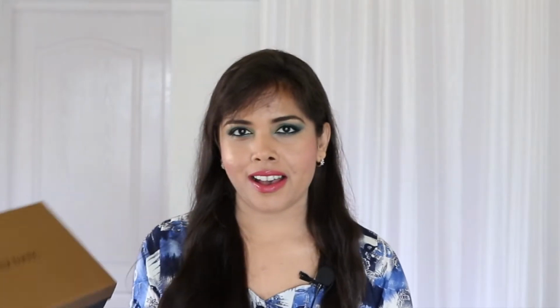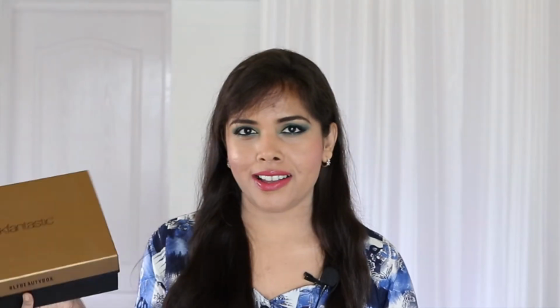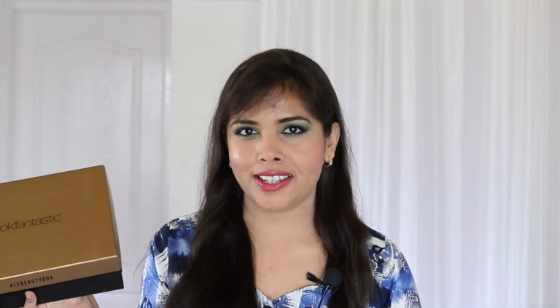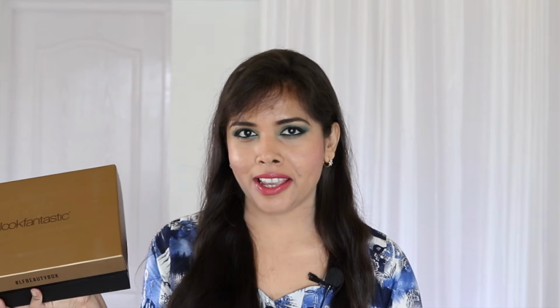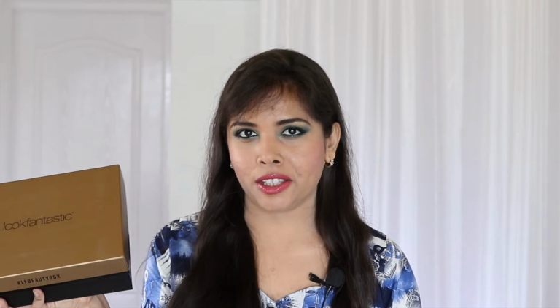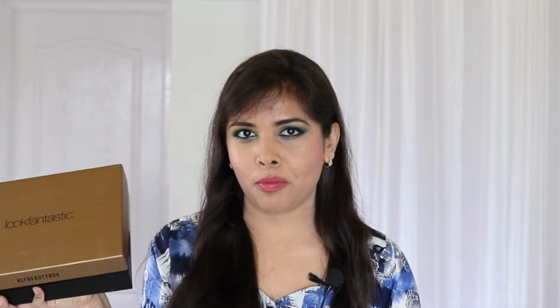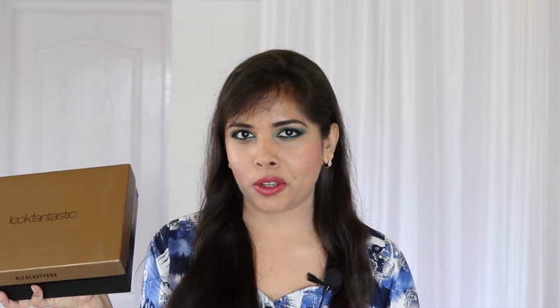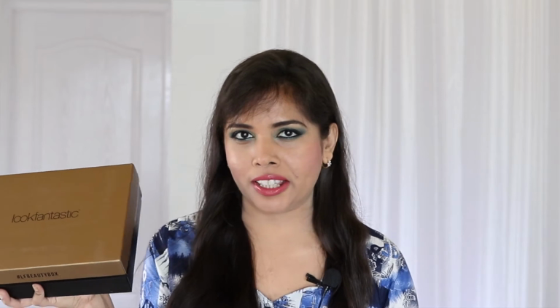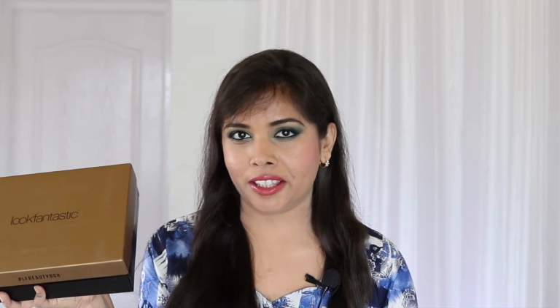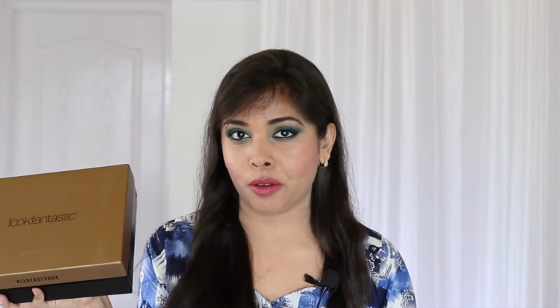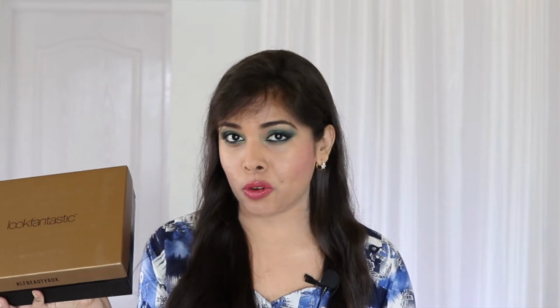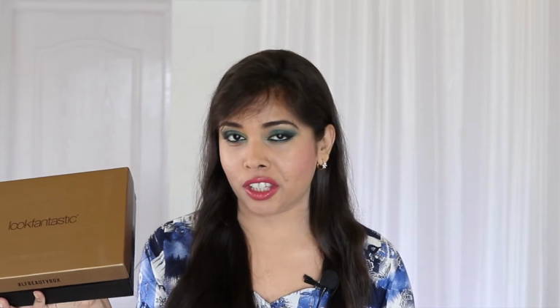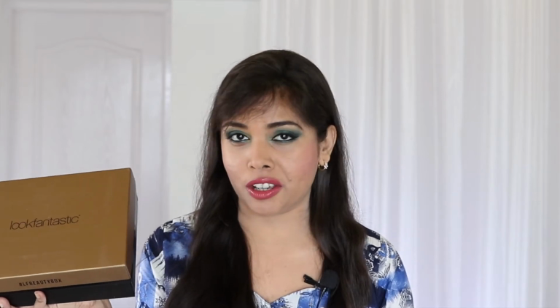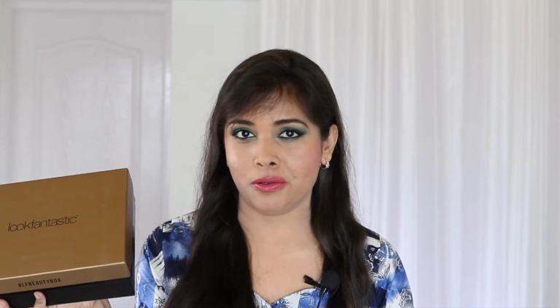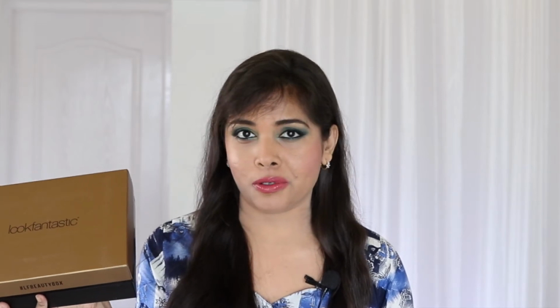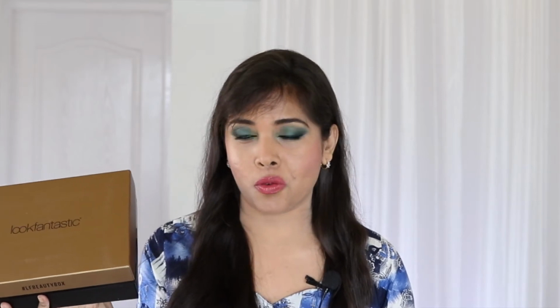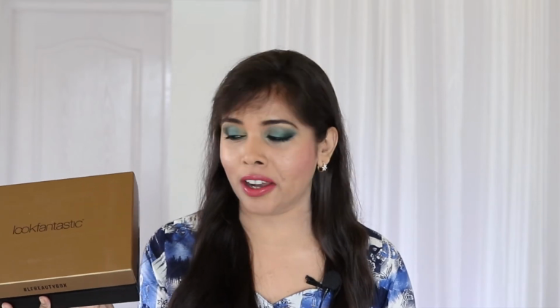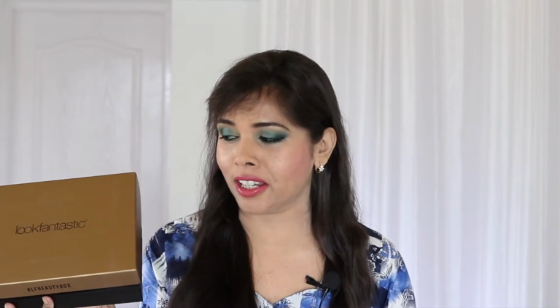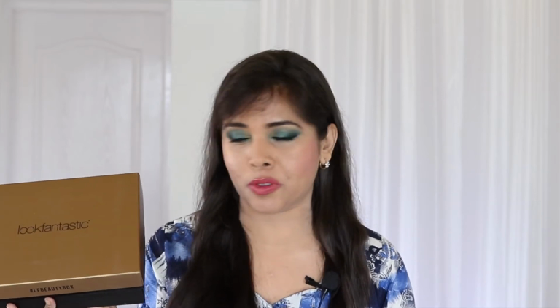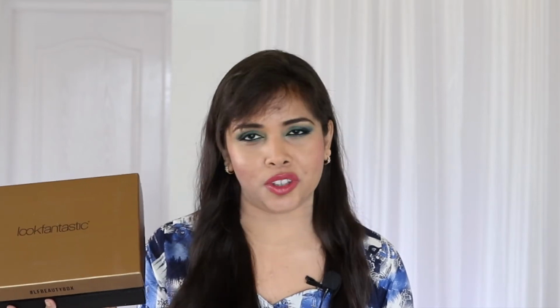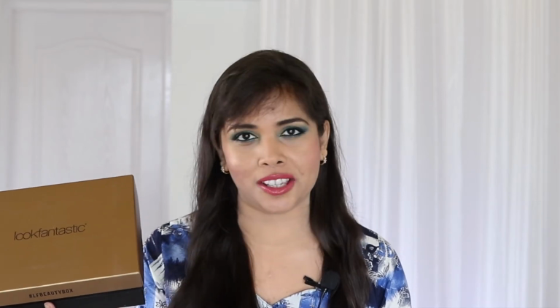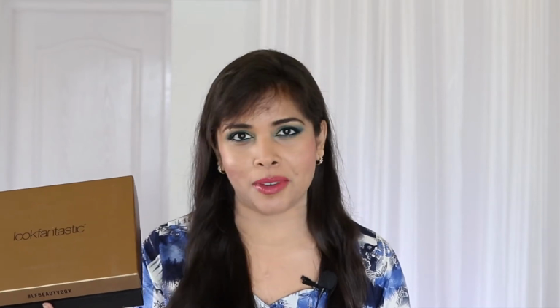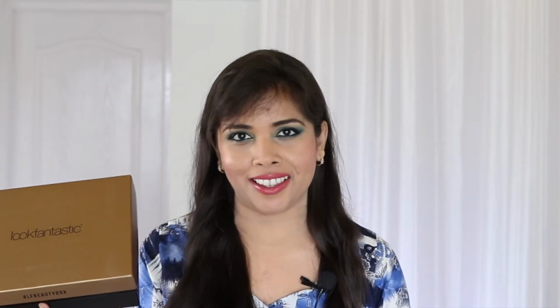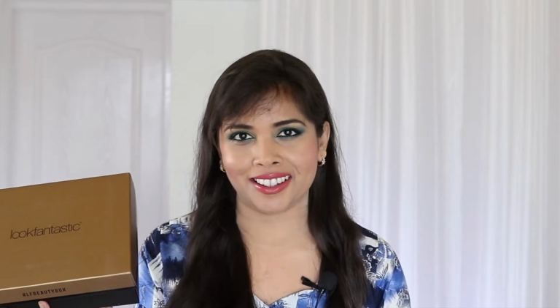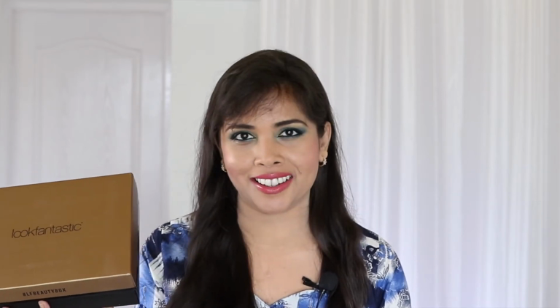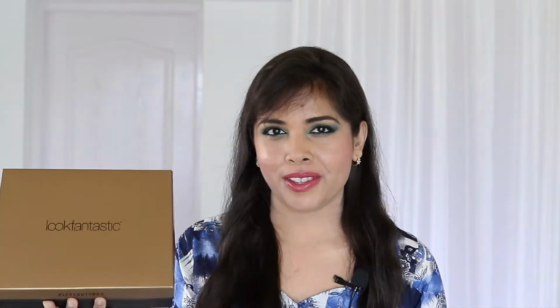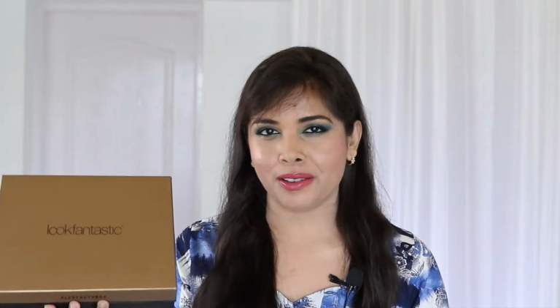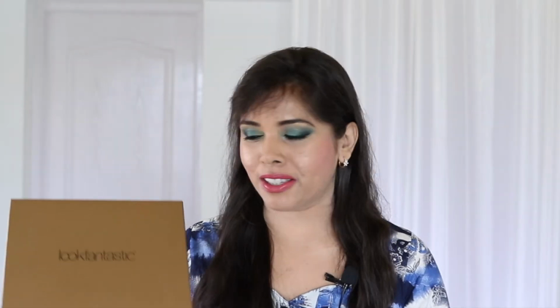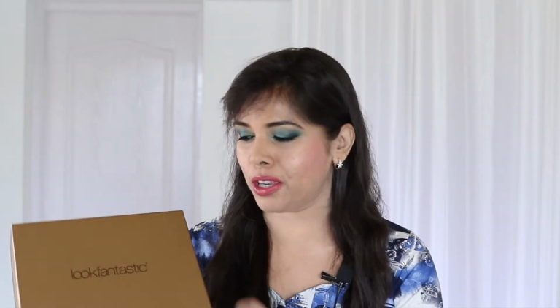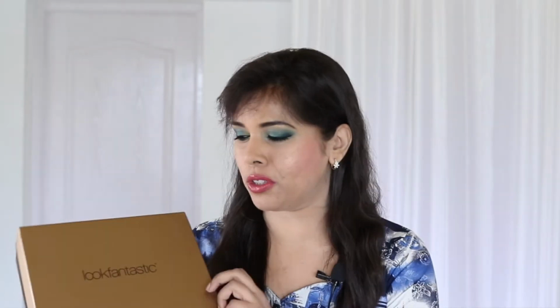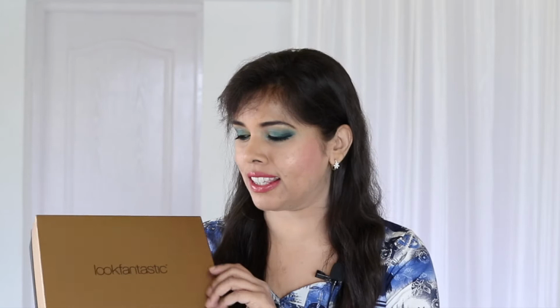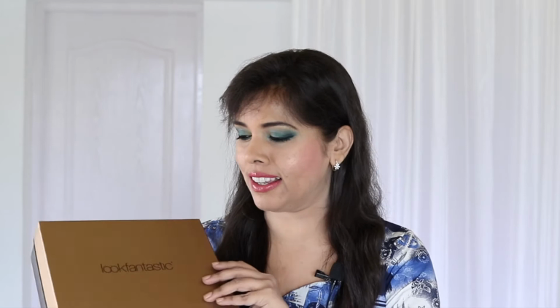And yes, the box is a bronzy gold. Quite apt for the summer then. Let's see what's inside.